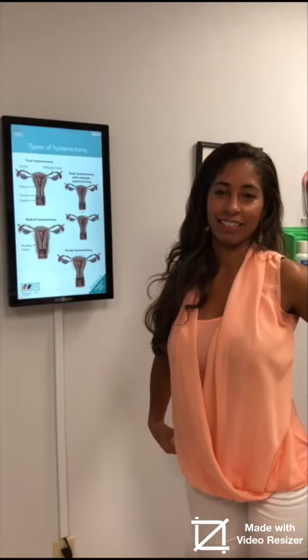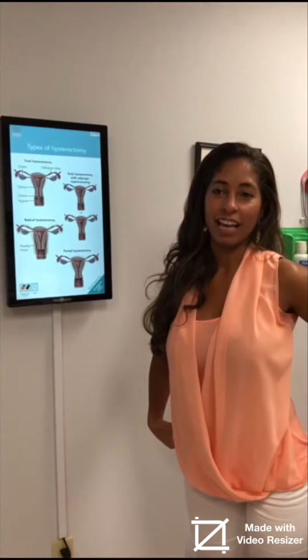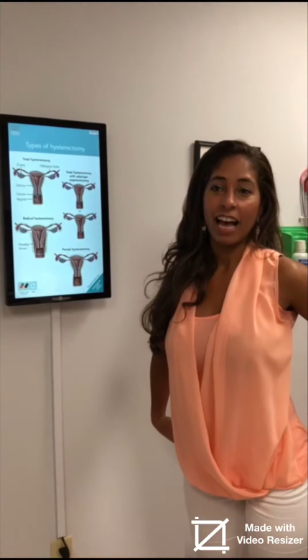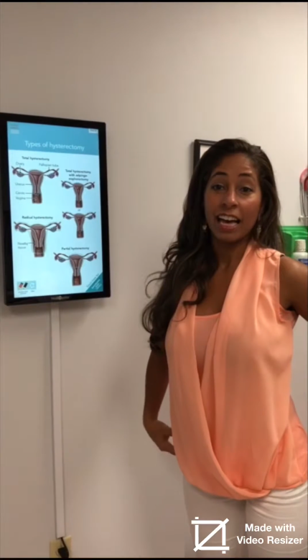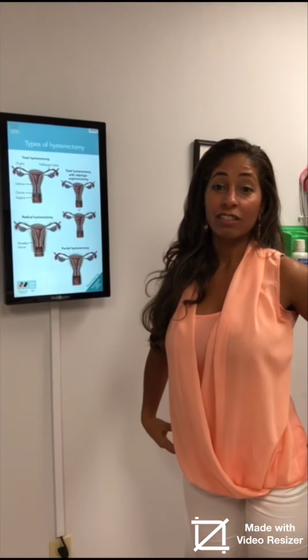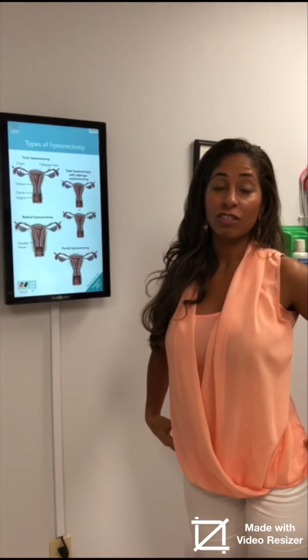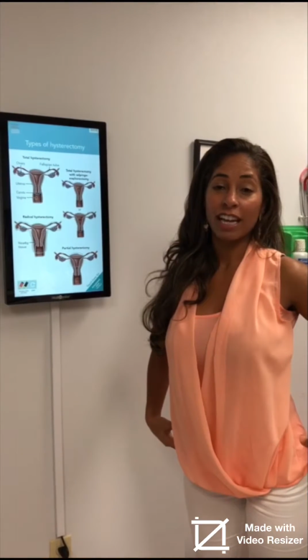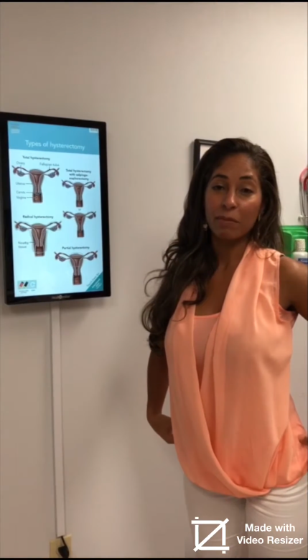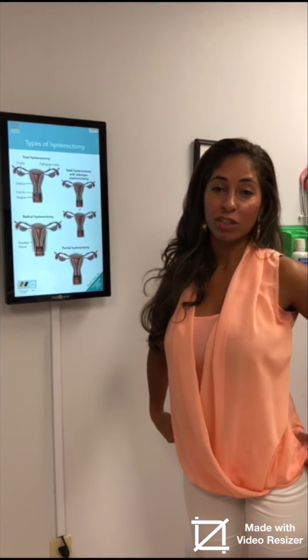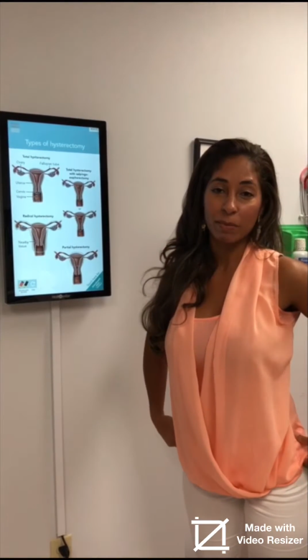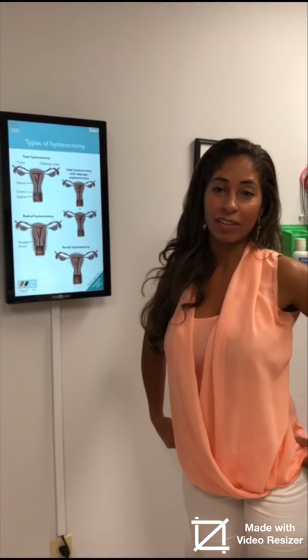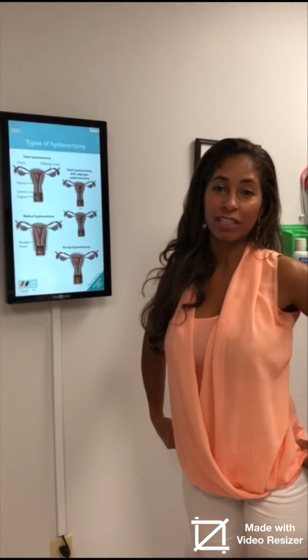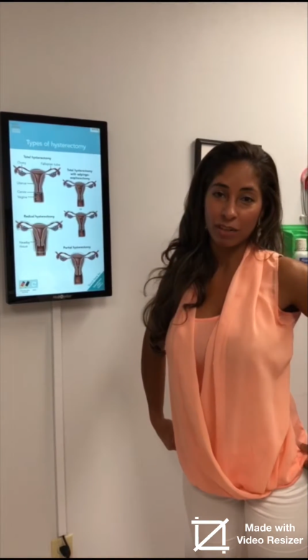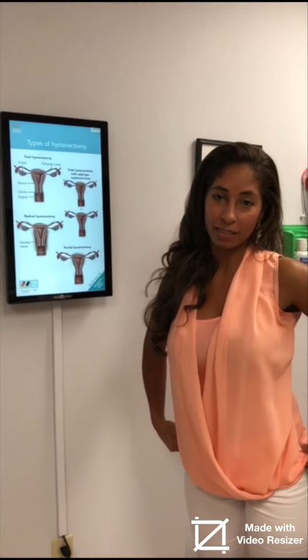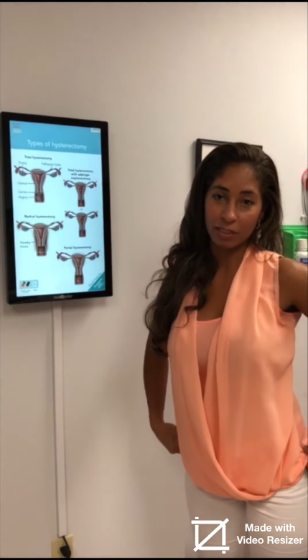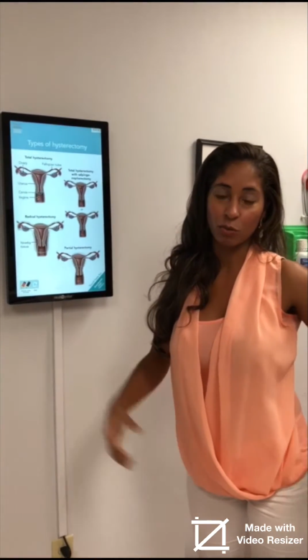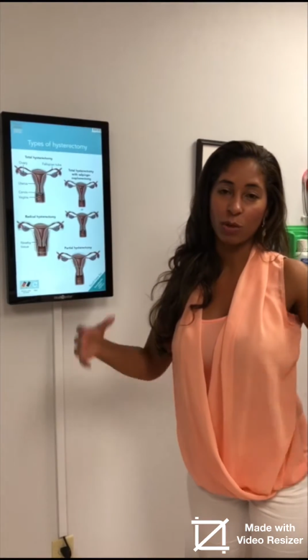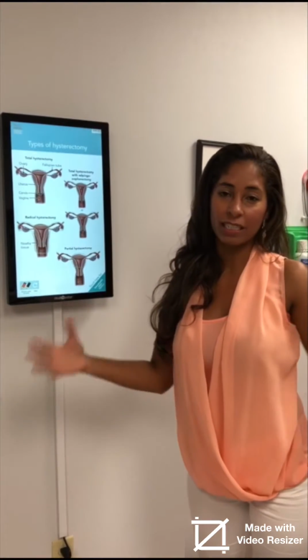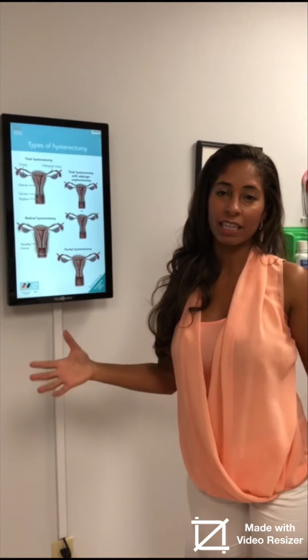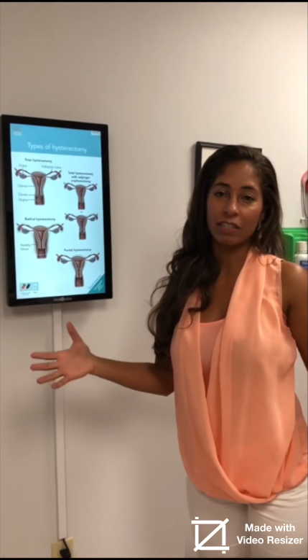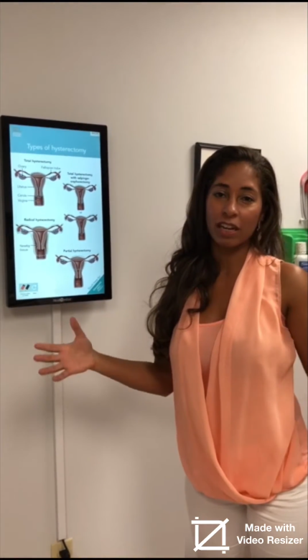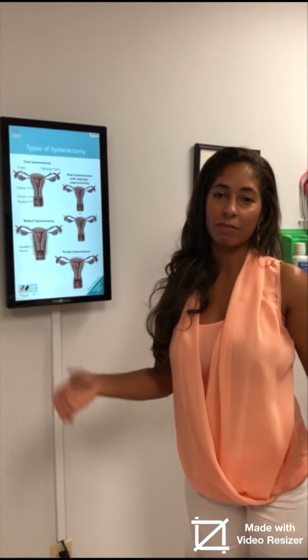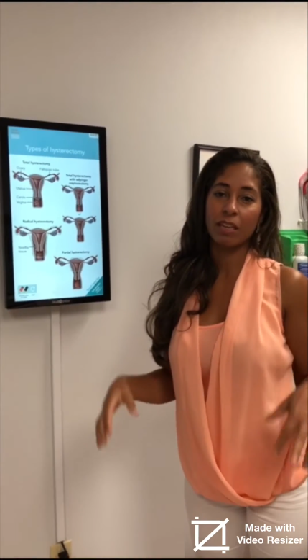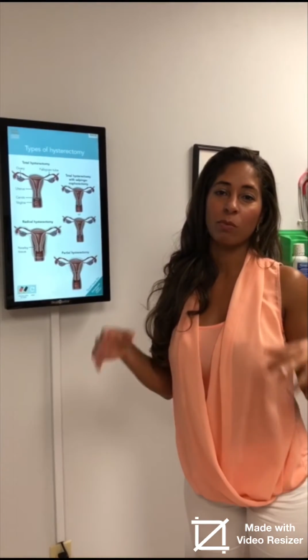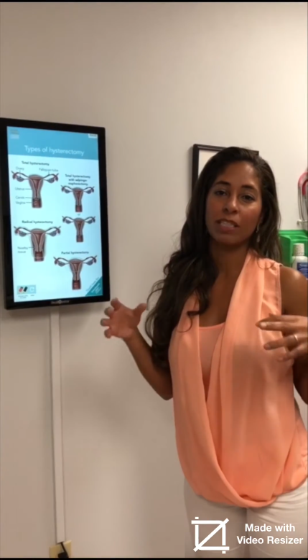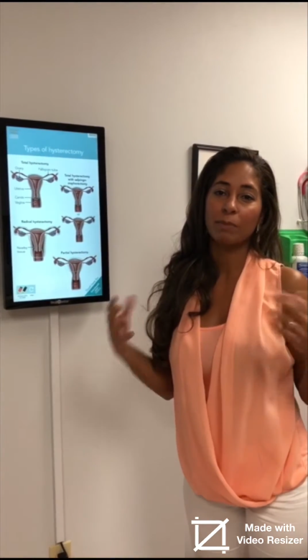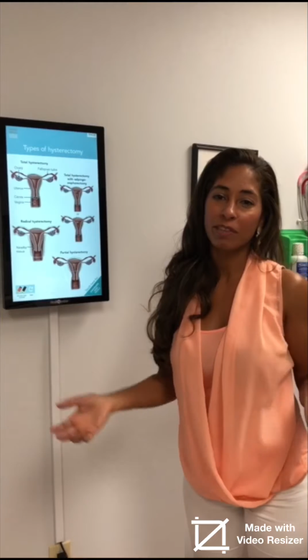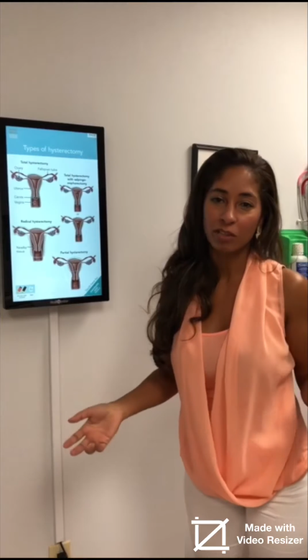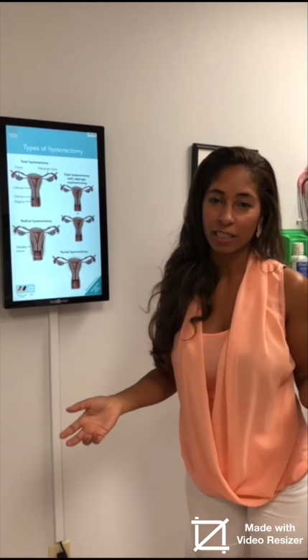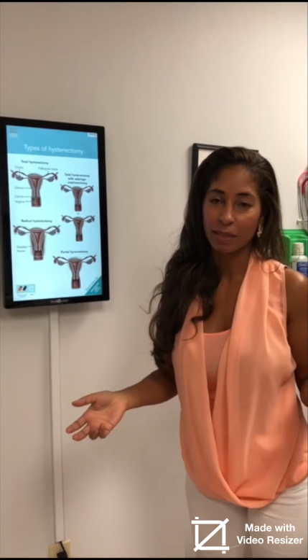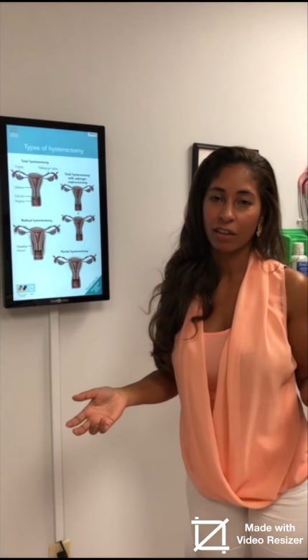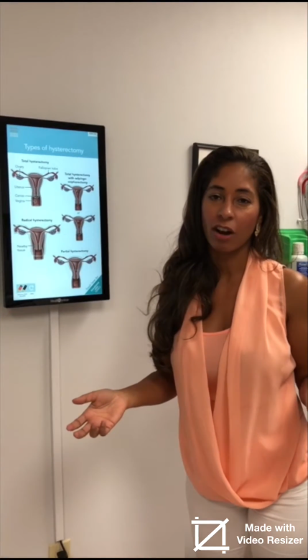Today I'm going to talk about hysterectomy — what it is, and what types of hysterectomy there are.